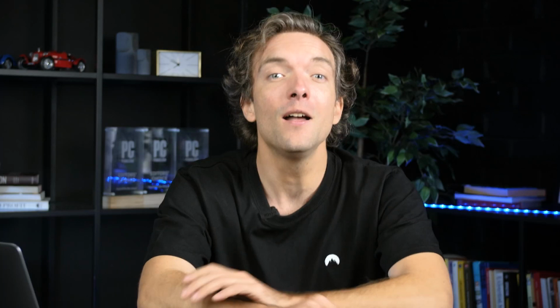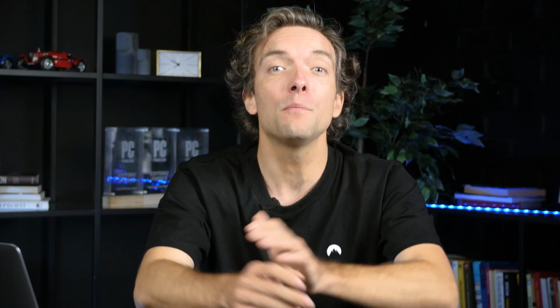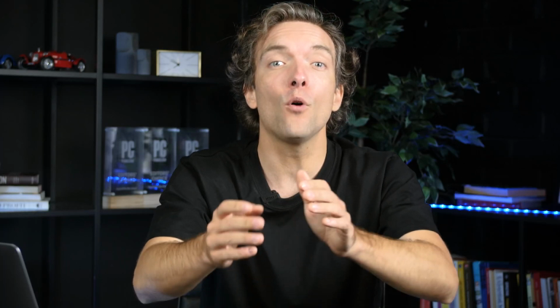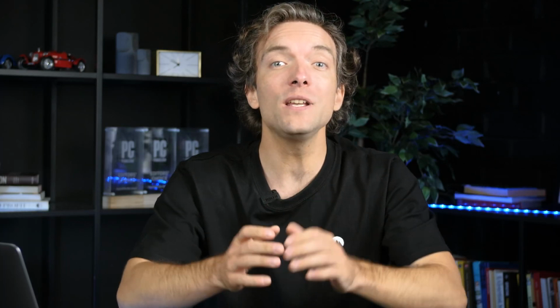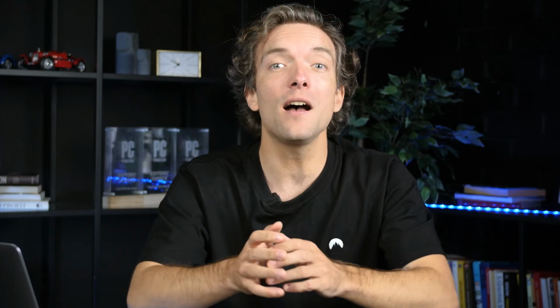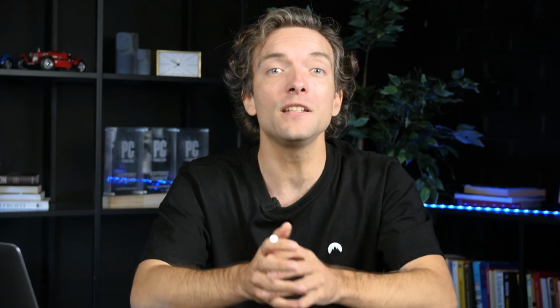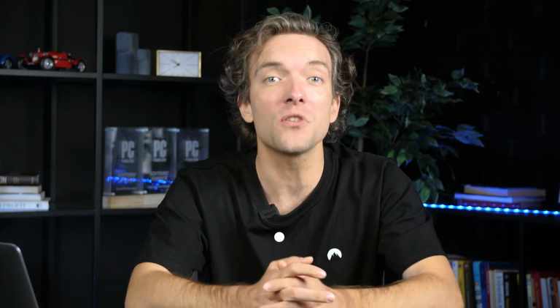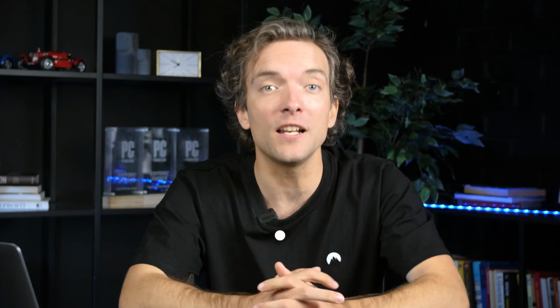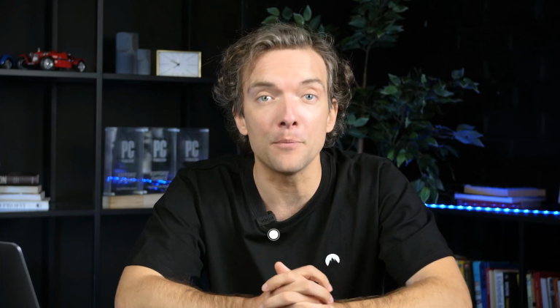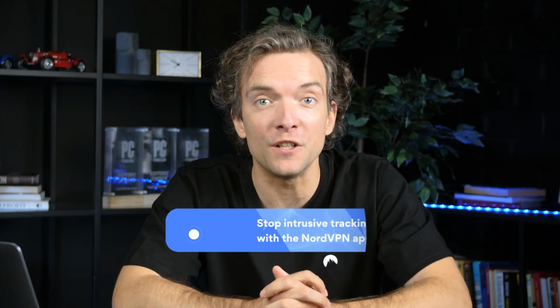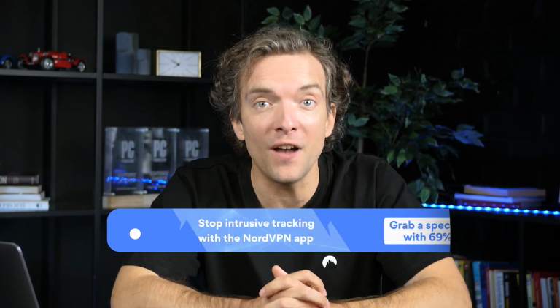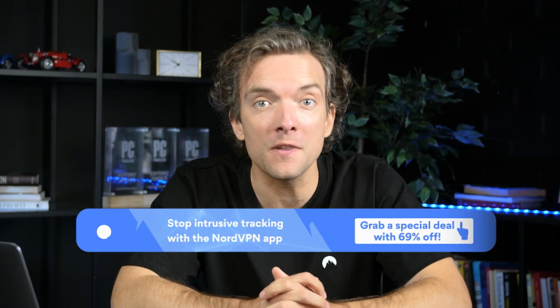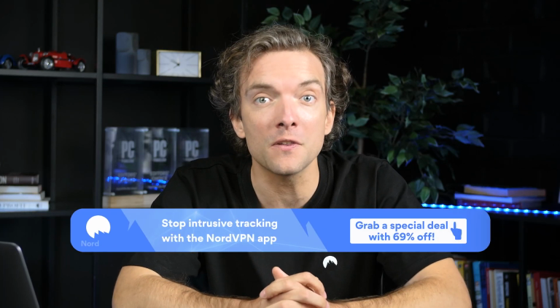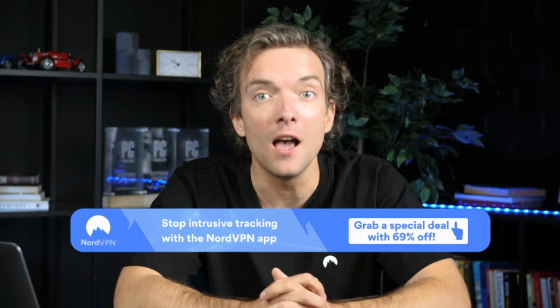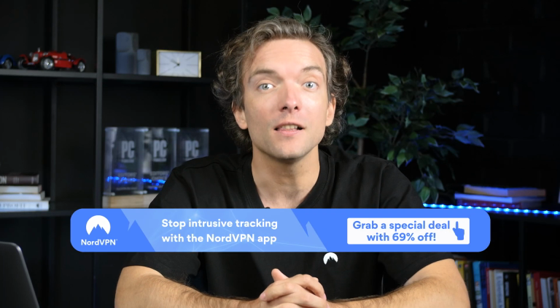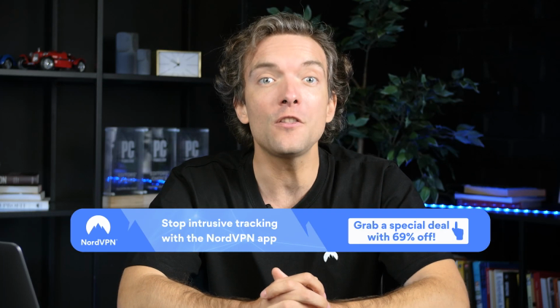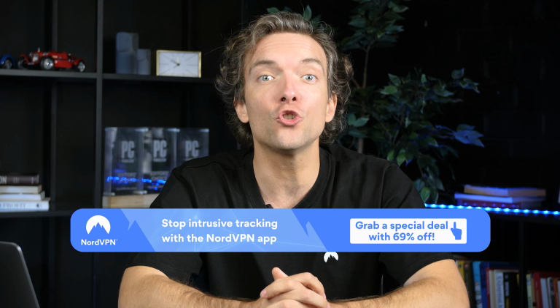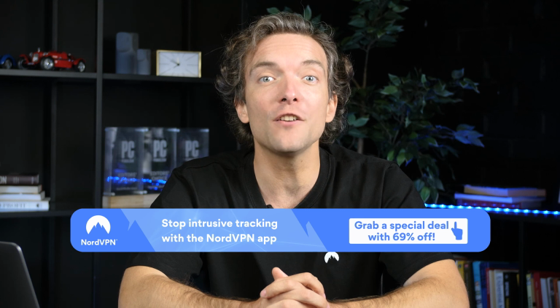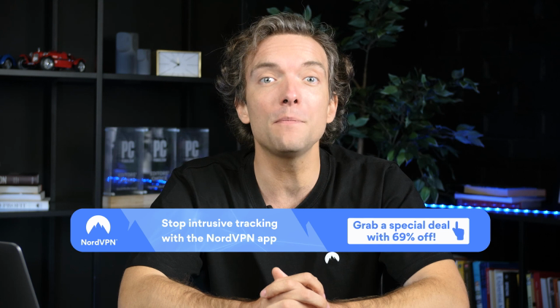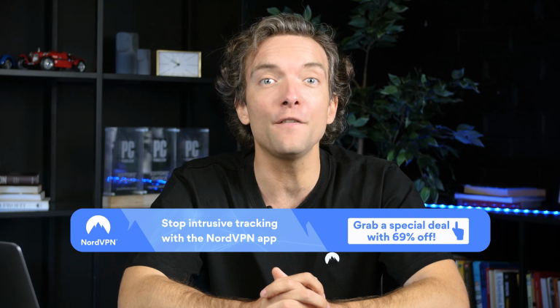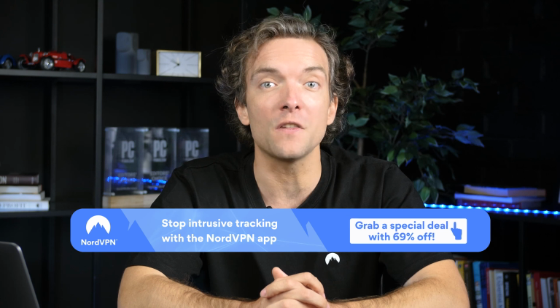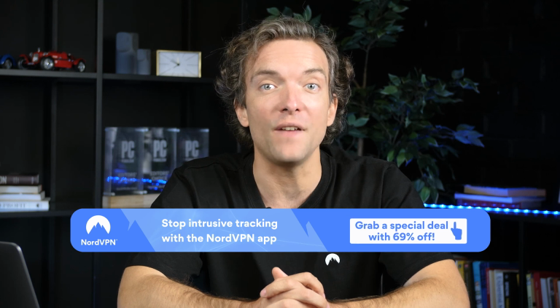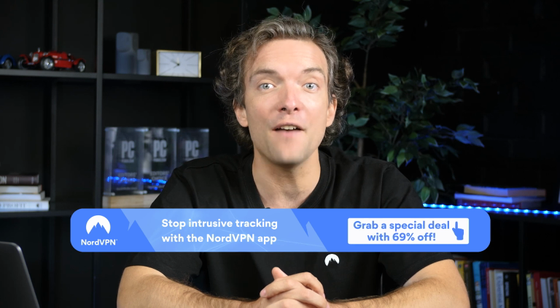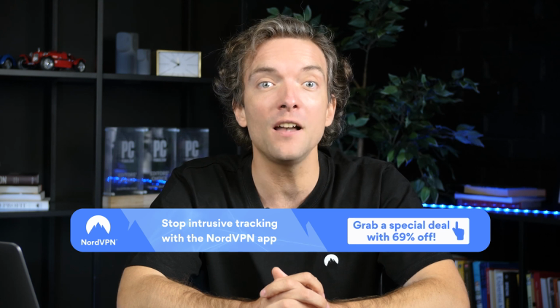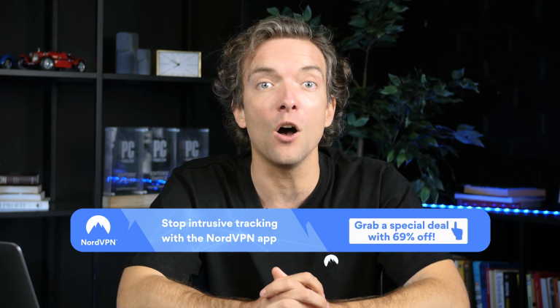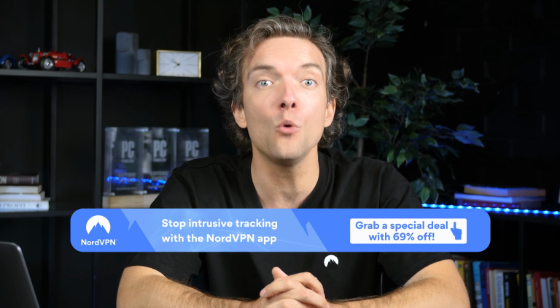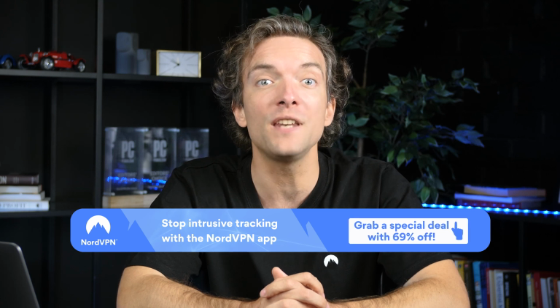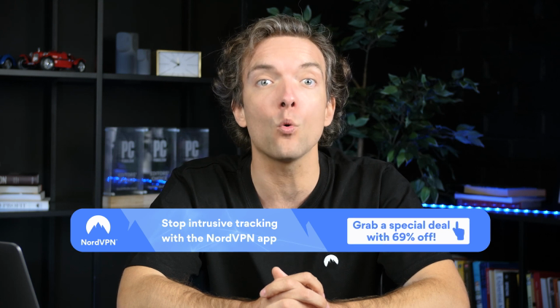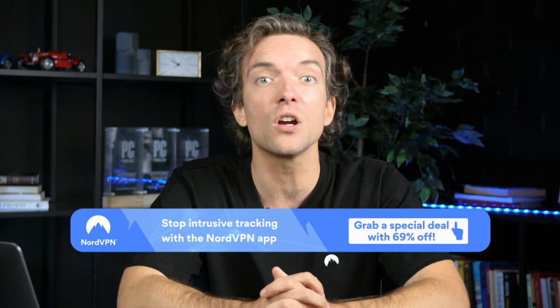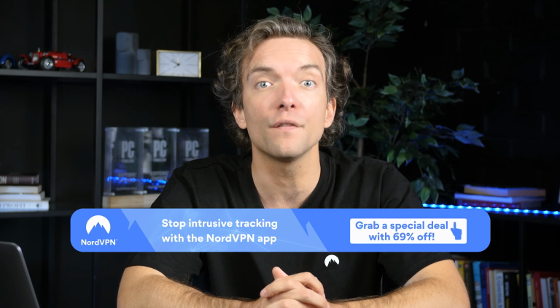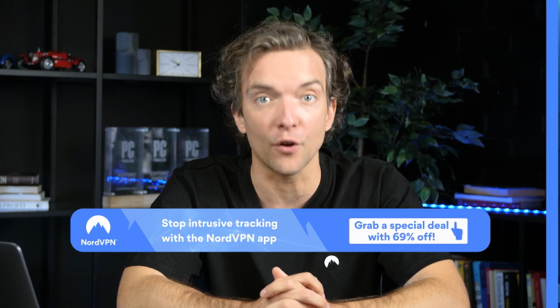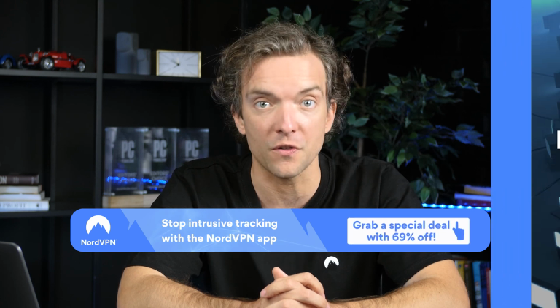Before we dive into setting up your devices, let's share the benefits of having a home network first.